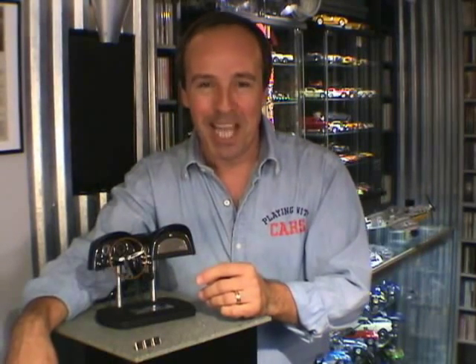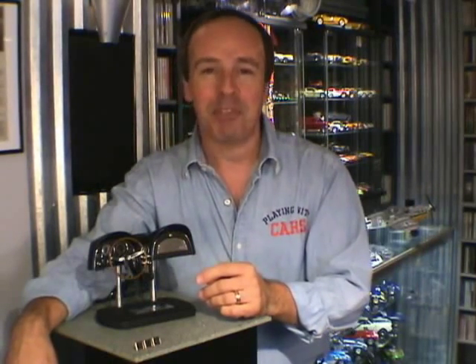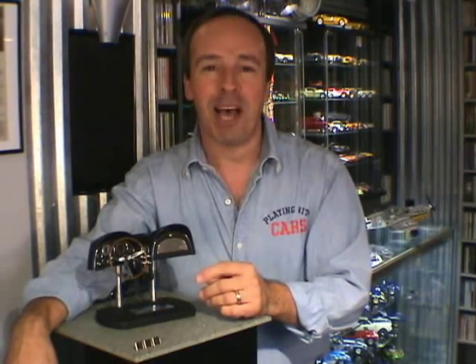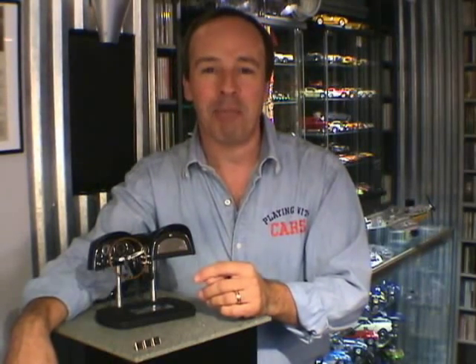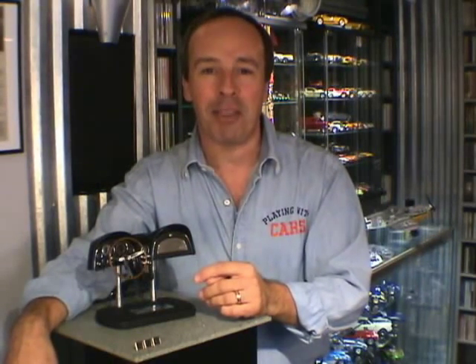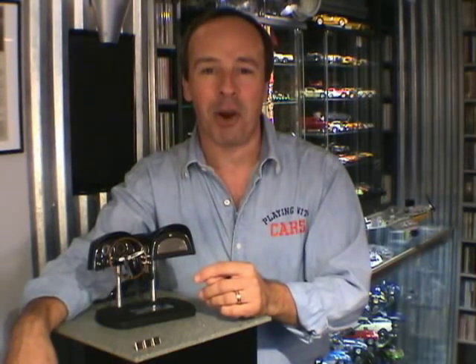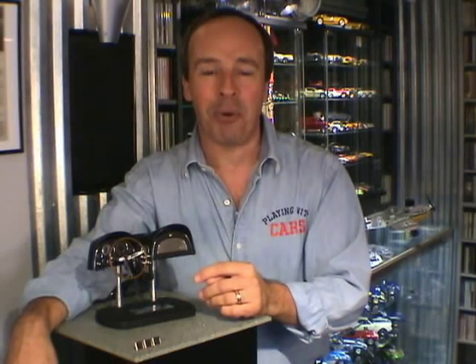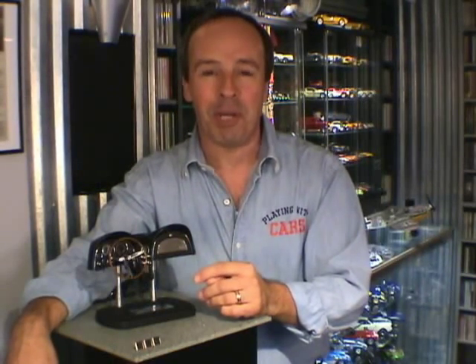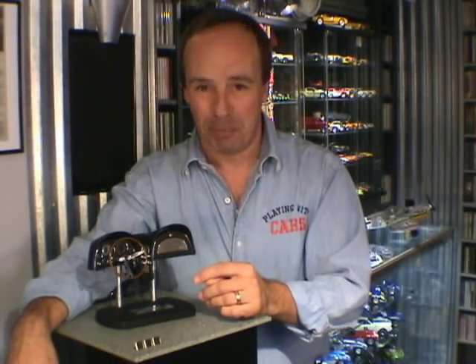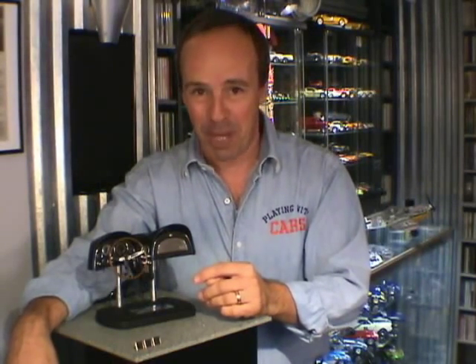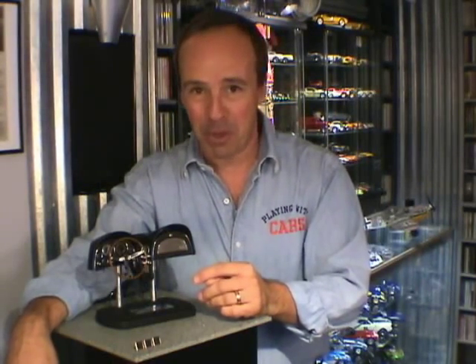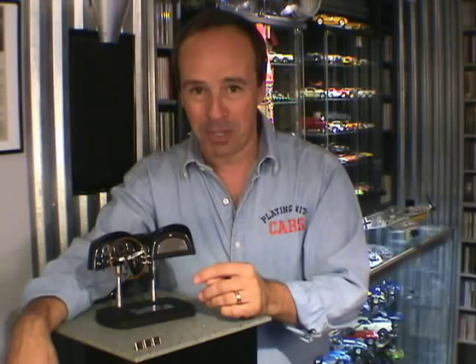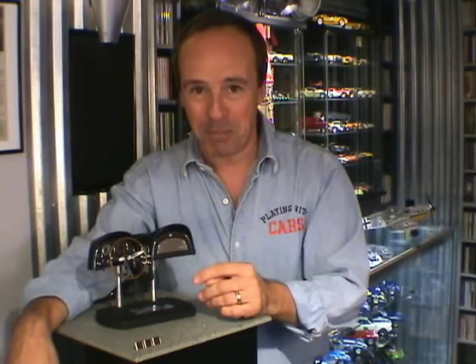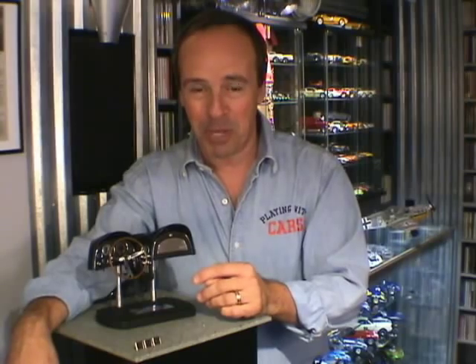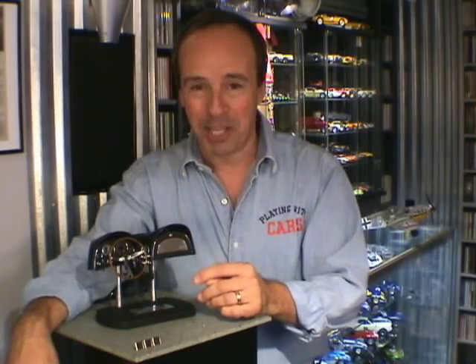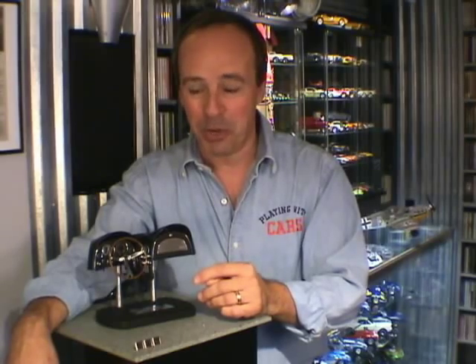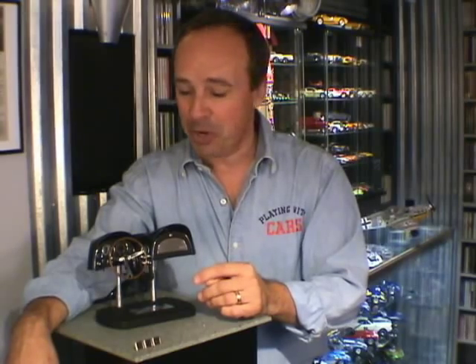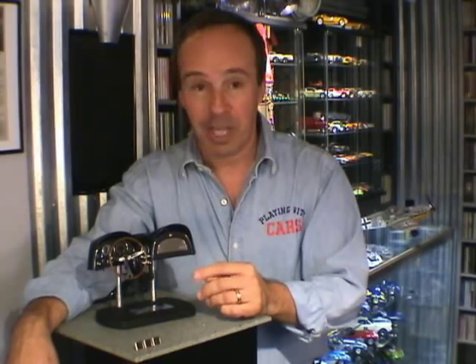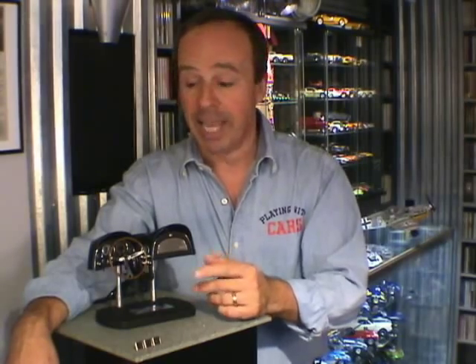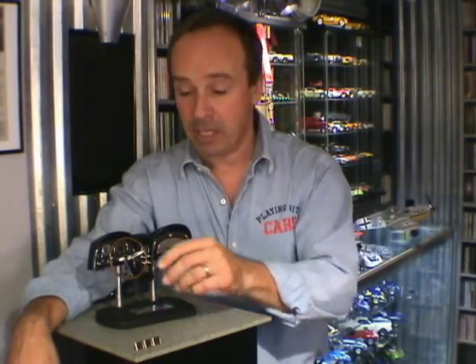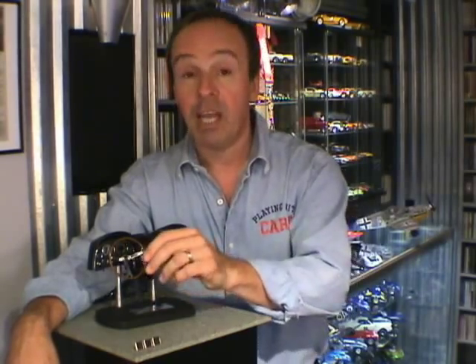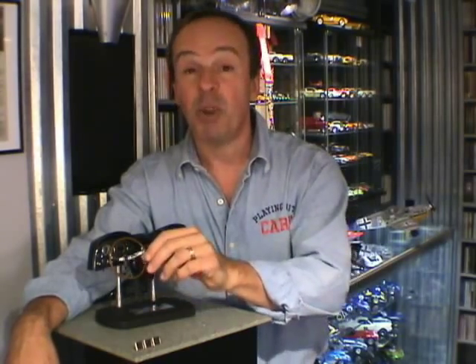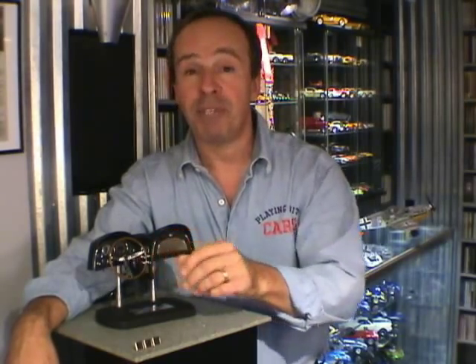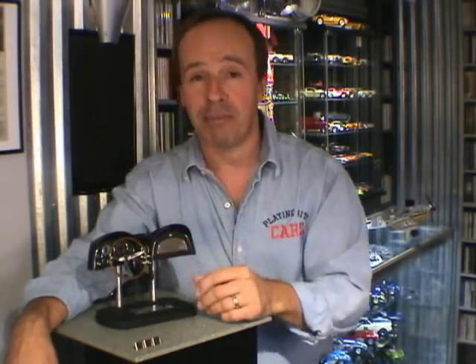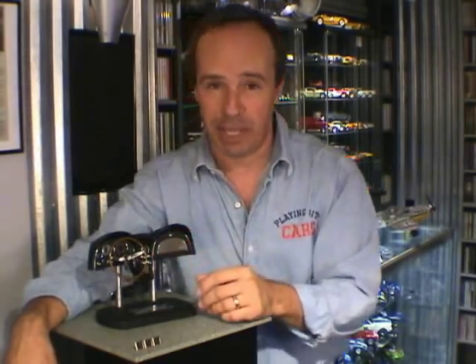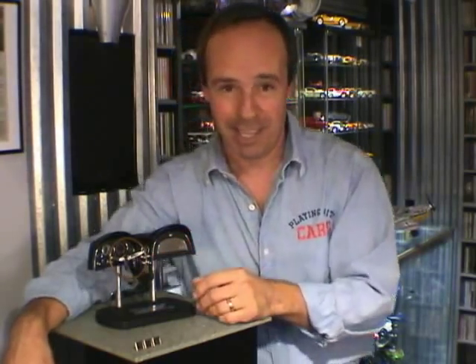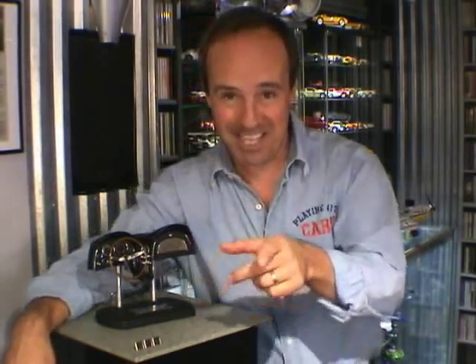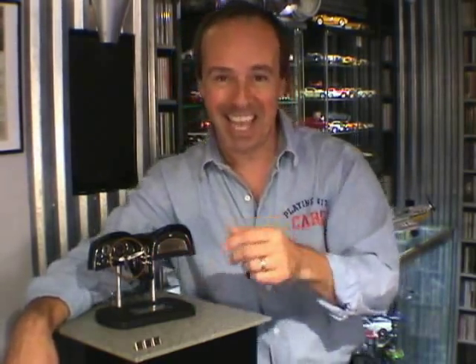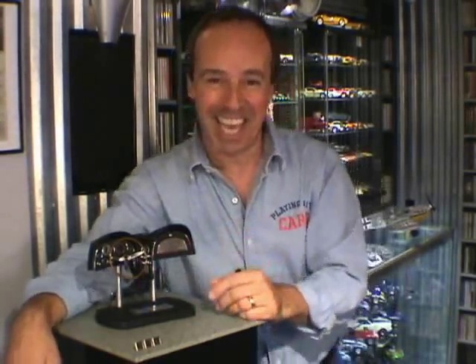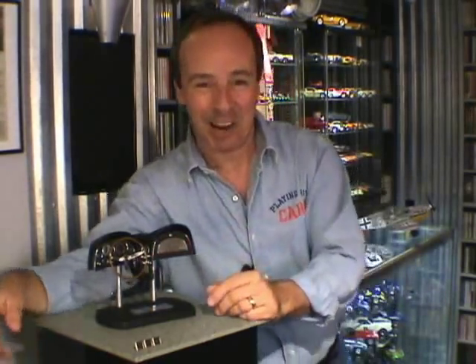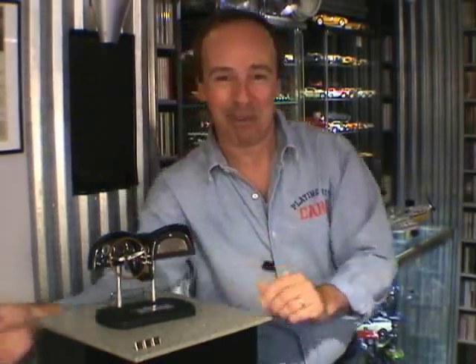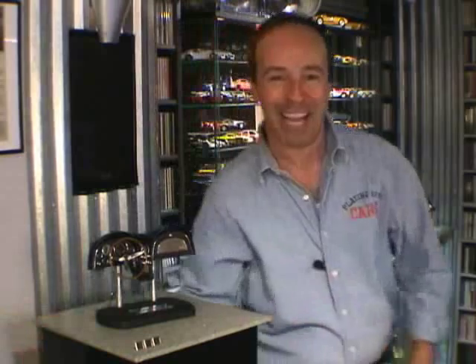Thanks for stopping by The Car Room. For Playing With Cars, I'm Joe Kelly Jr. Drive safely. Take care. Bye-bye.